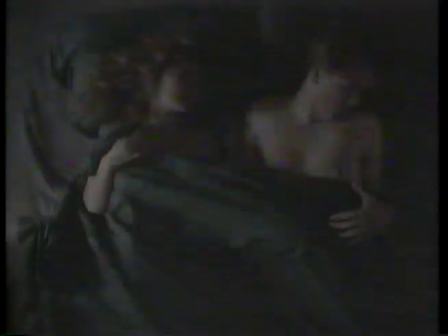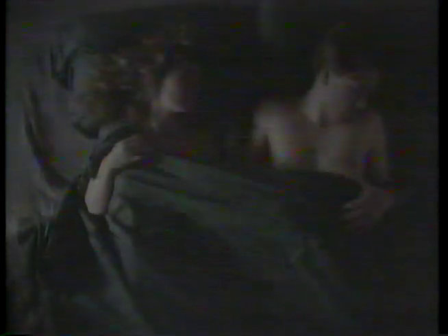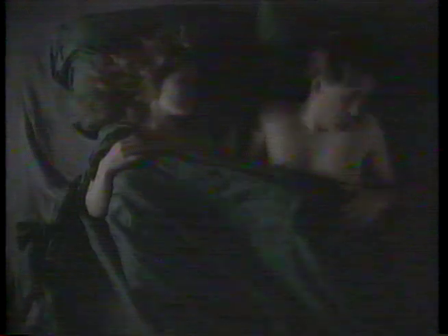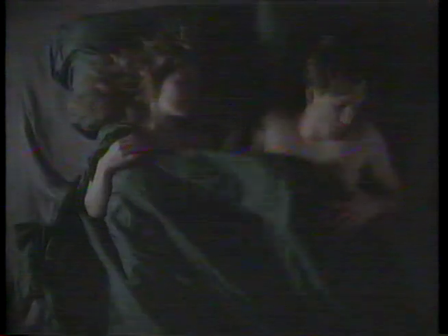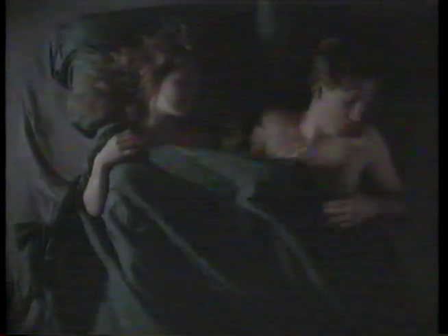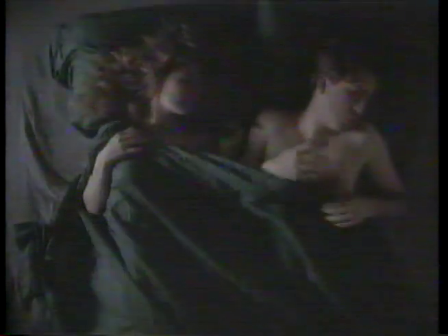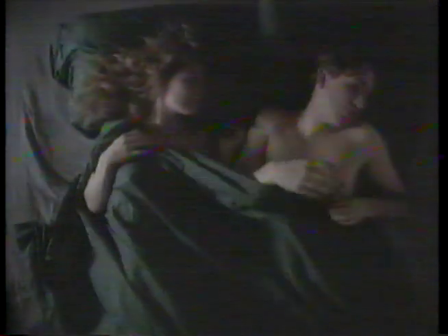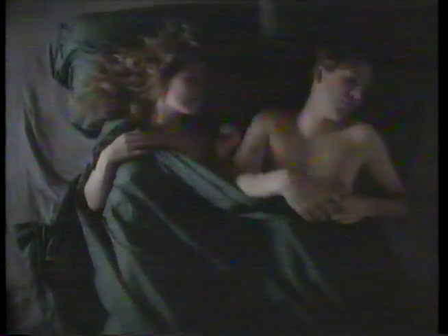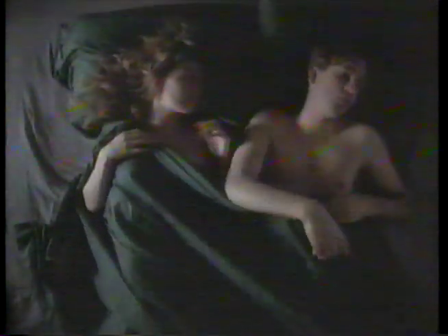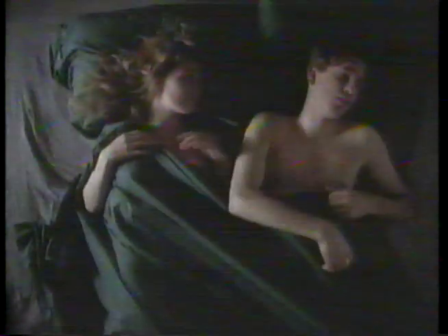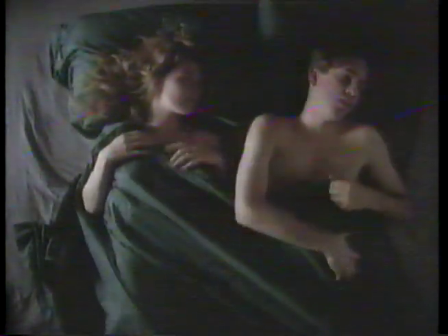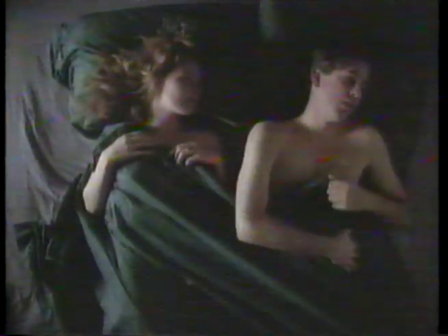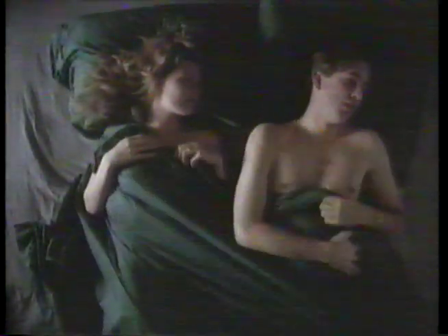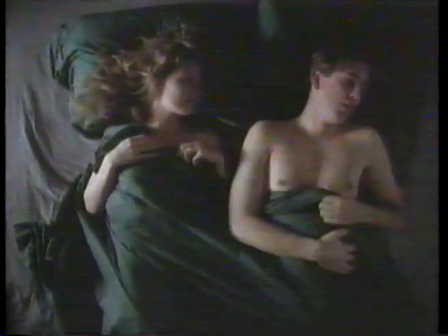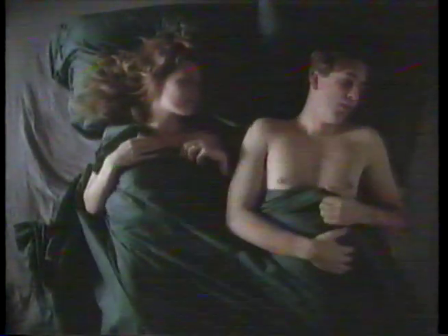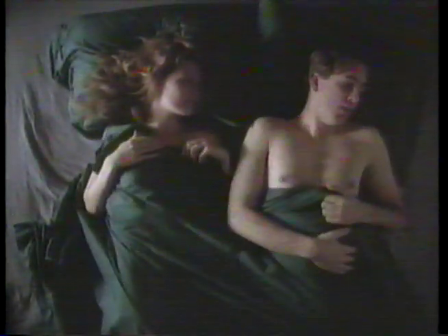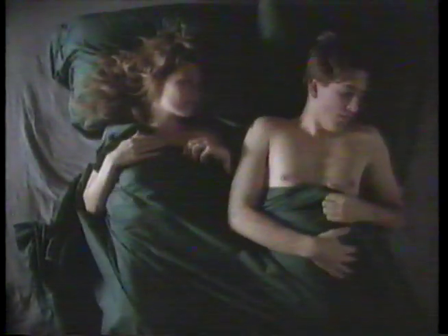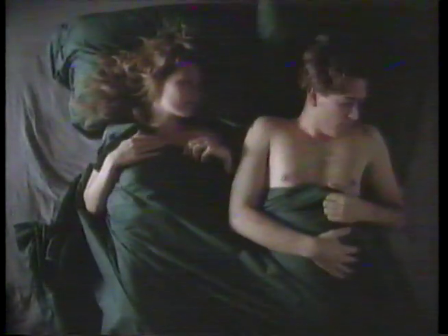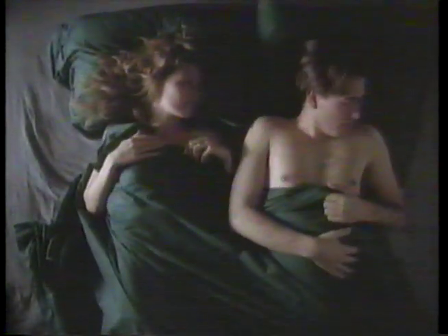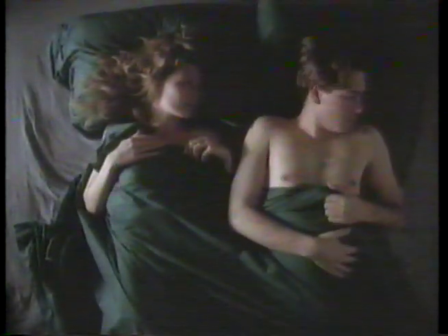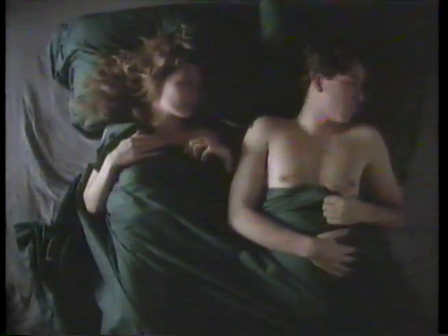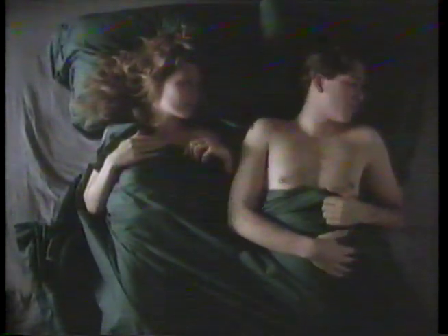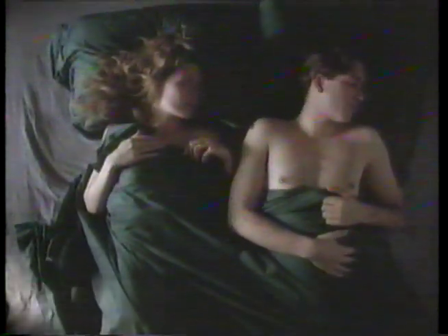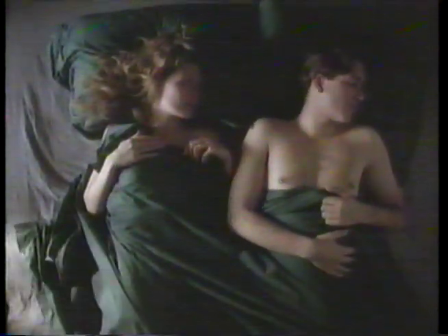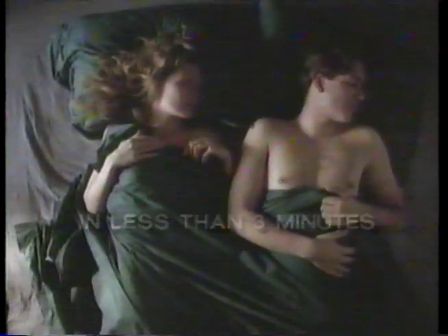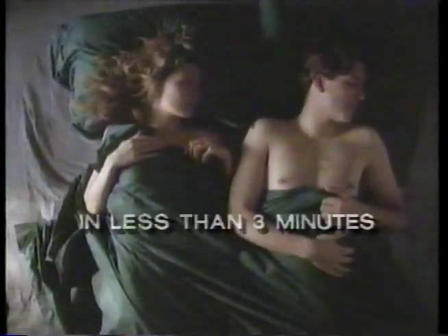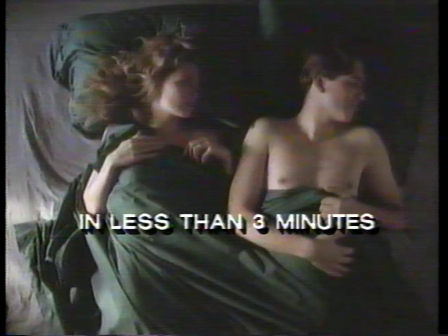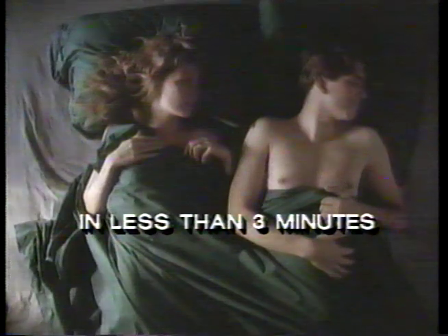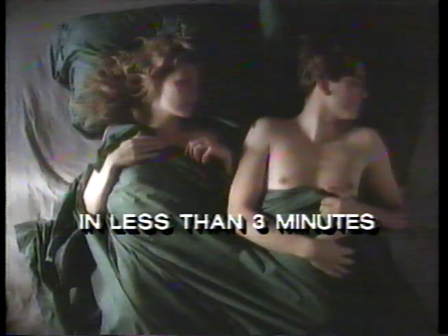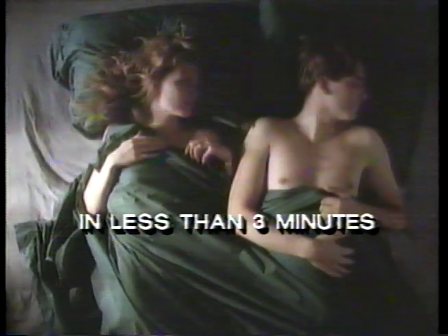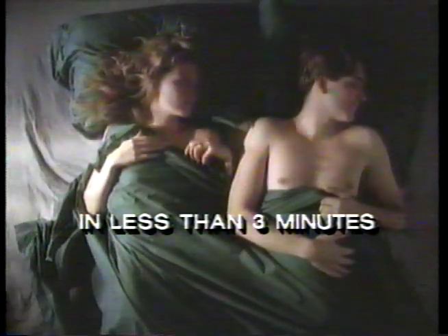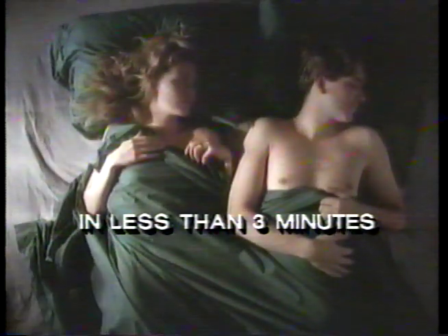Don't go to sleep now. Here's a commercial break that will be over in less than three minutes.